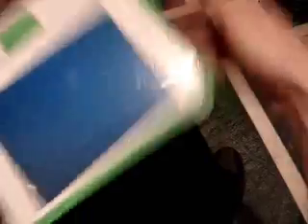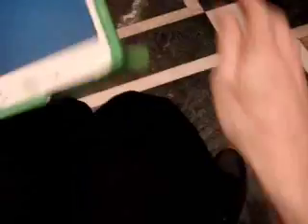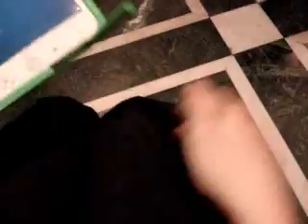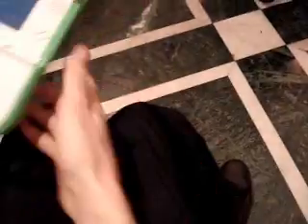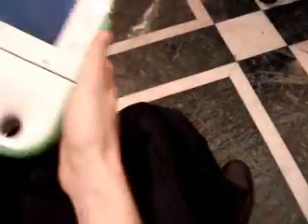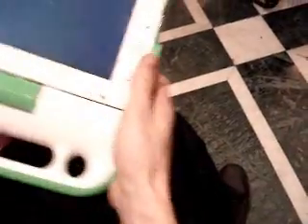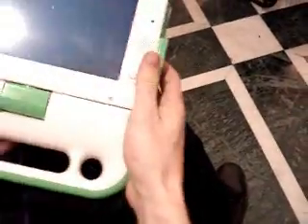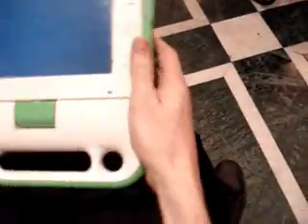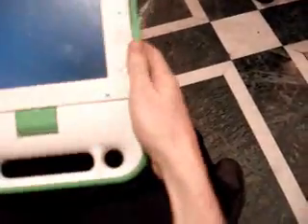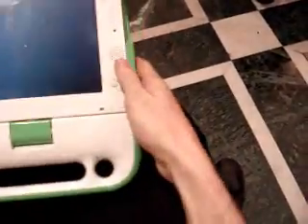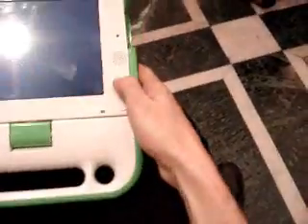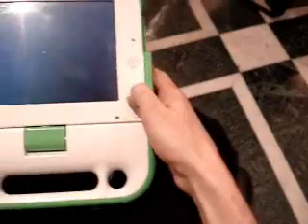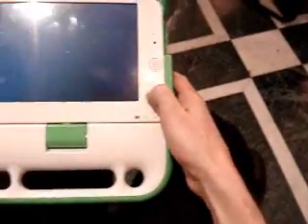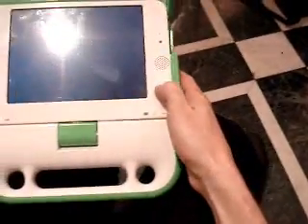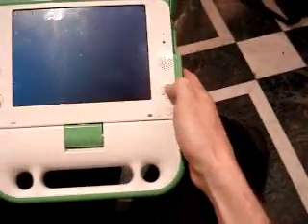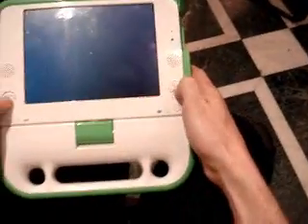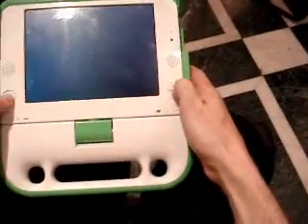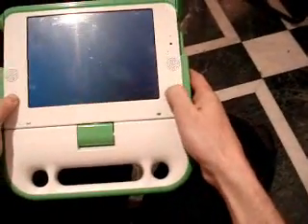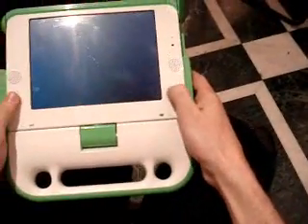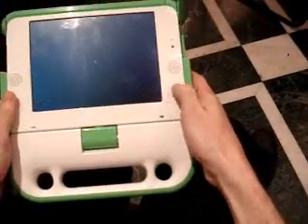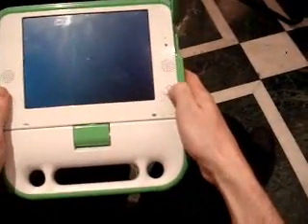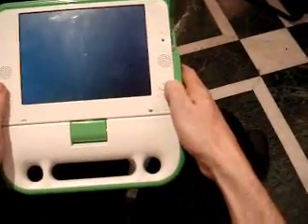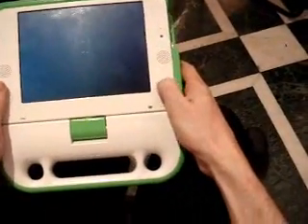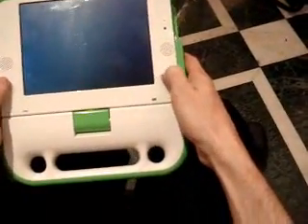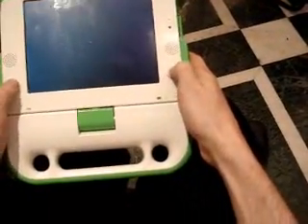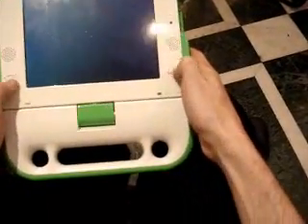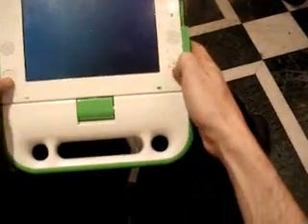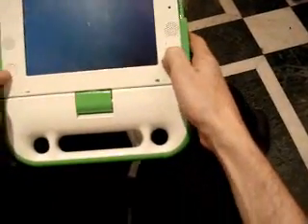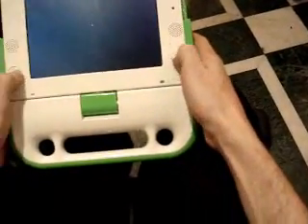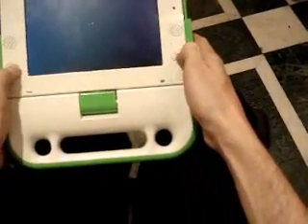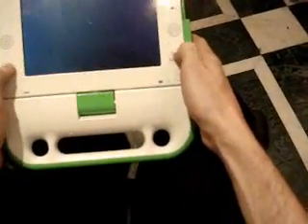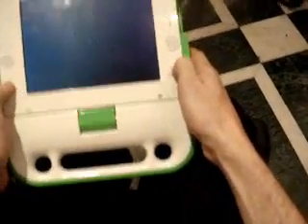When it's in its tablet form, you could scroll through books this way, or you could use it to play games.